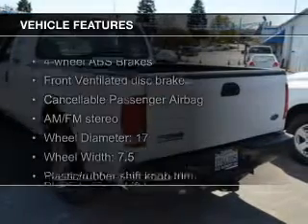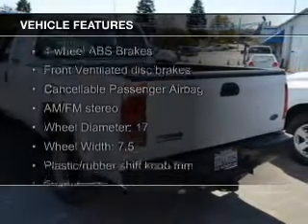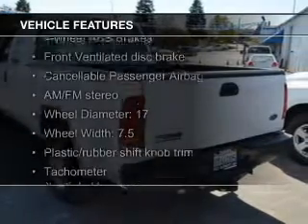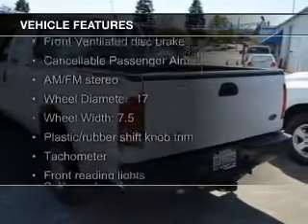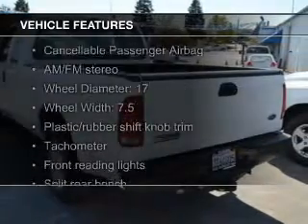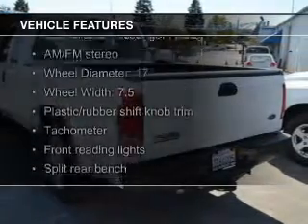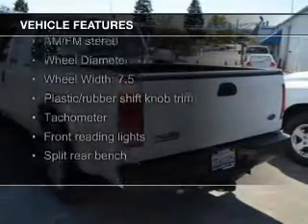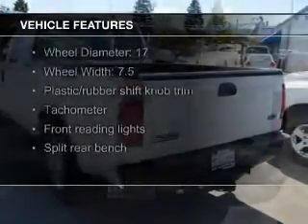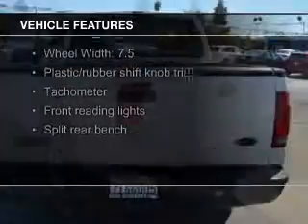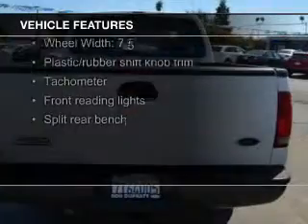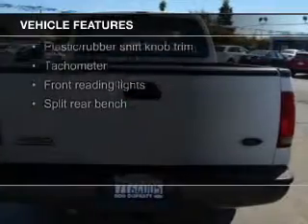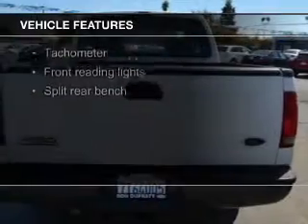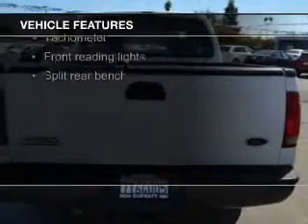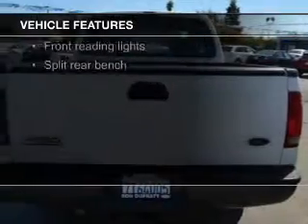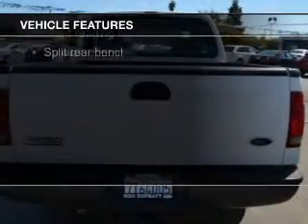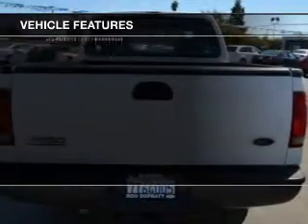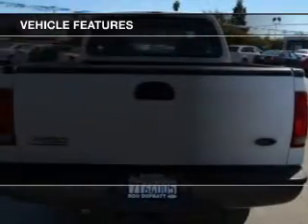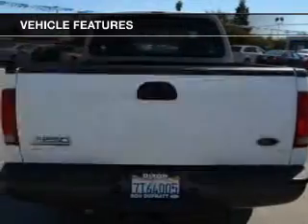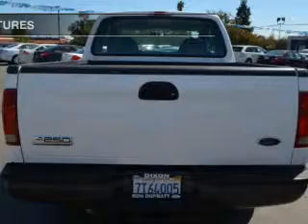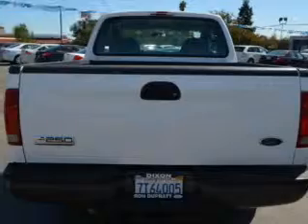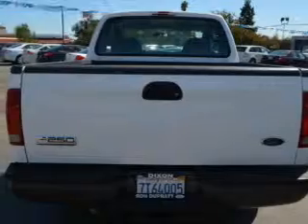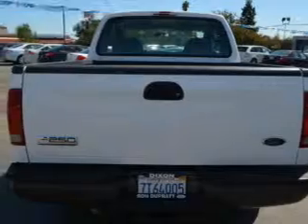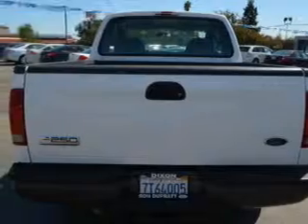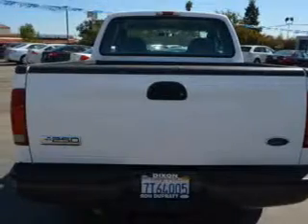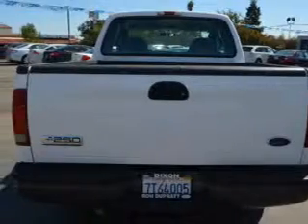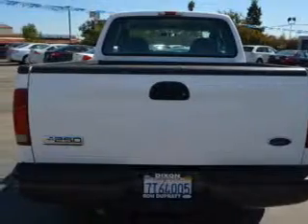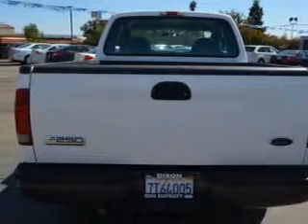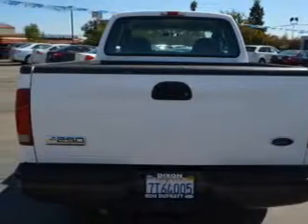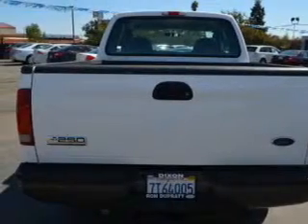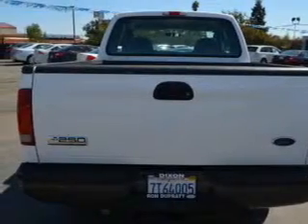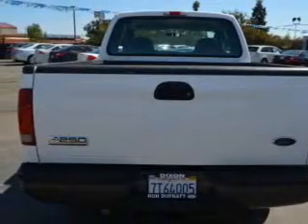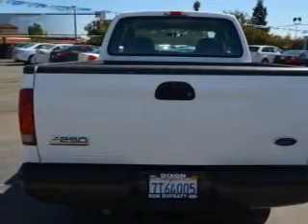The features include split rear seats, power steering, and AM-FM stereo.